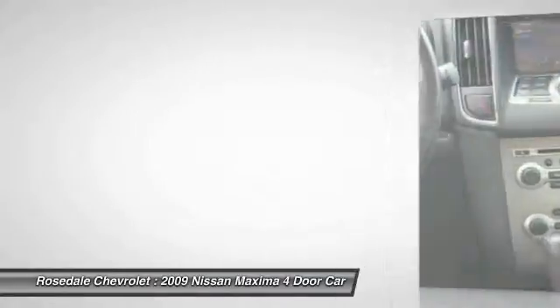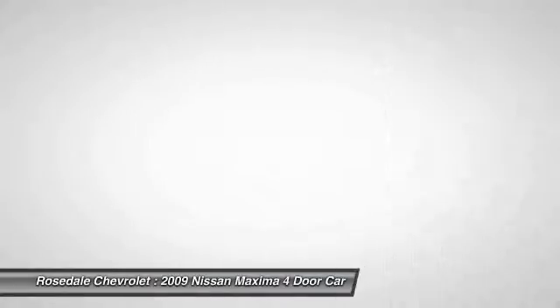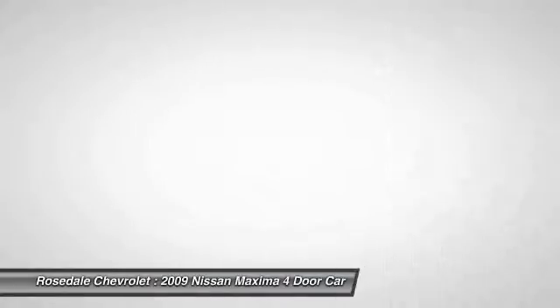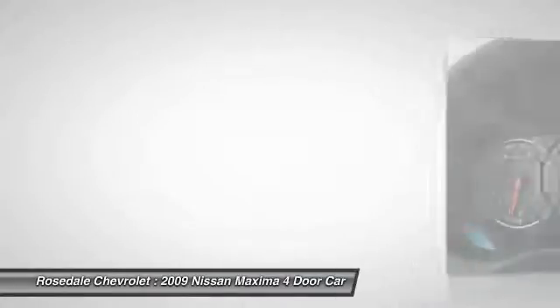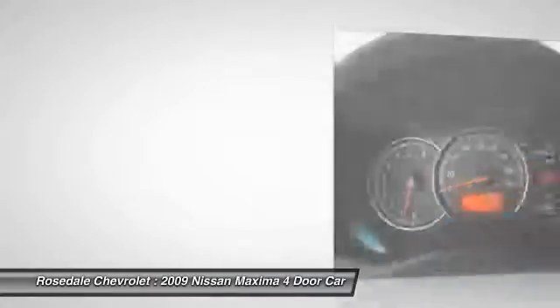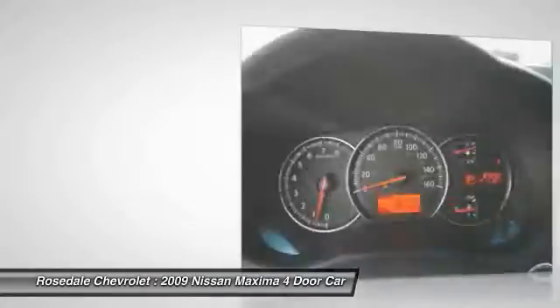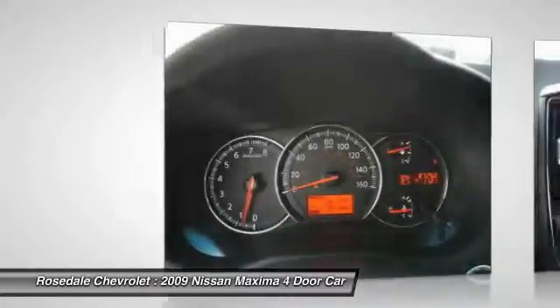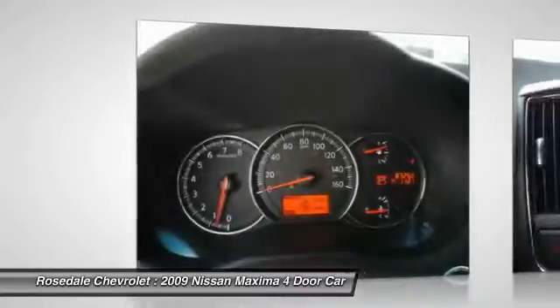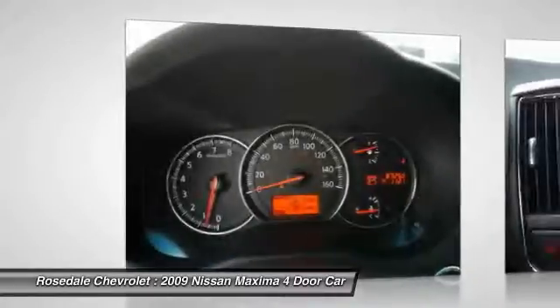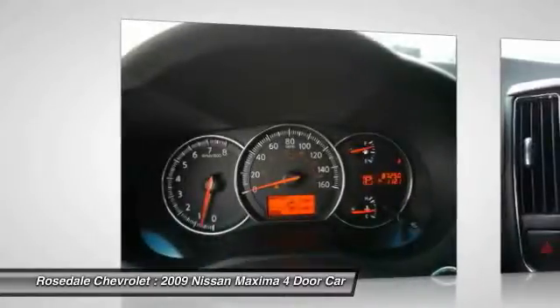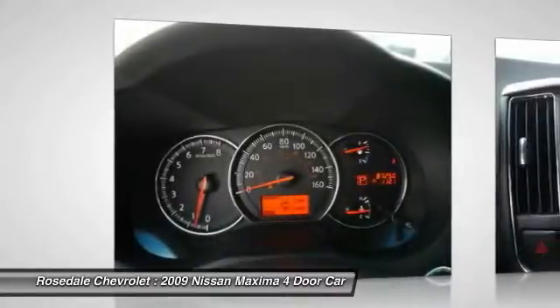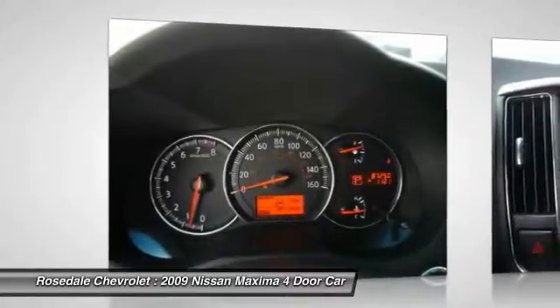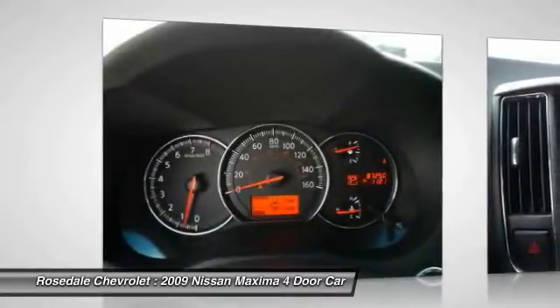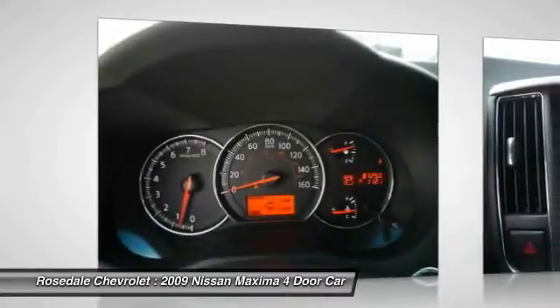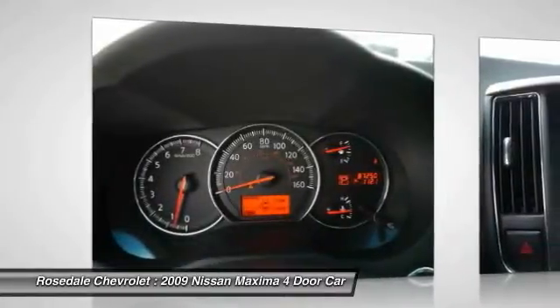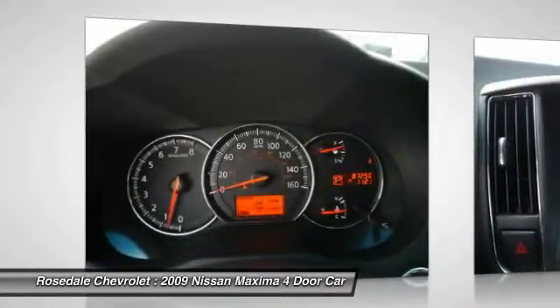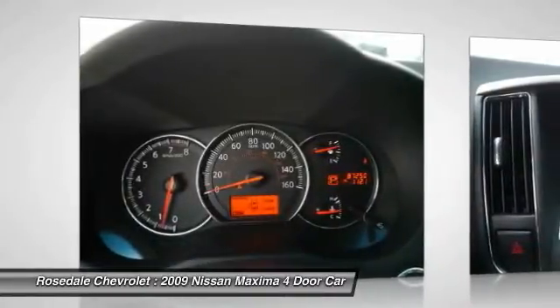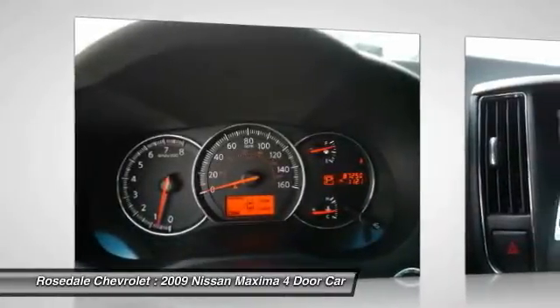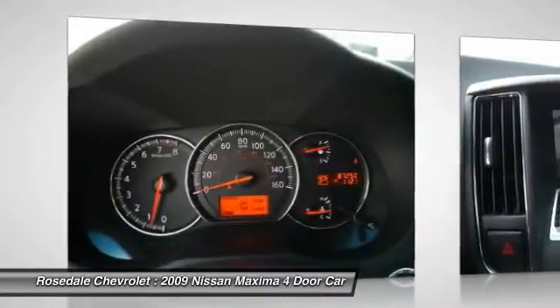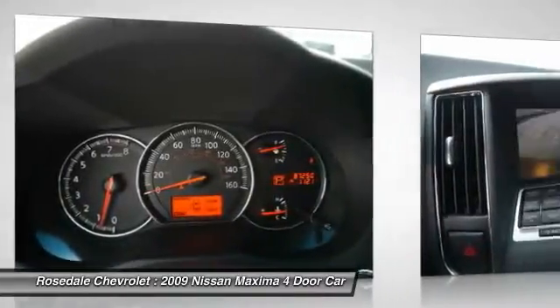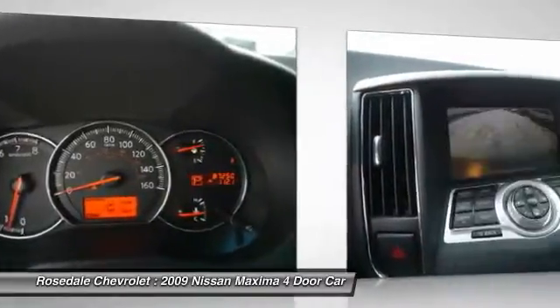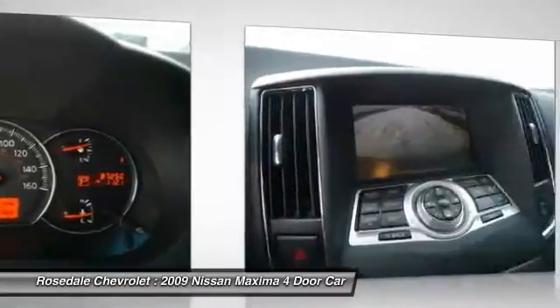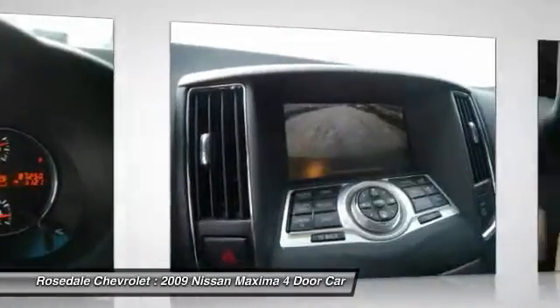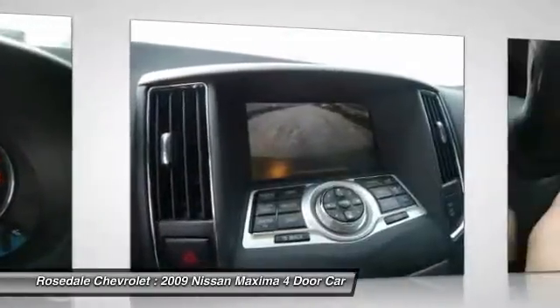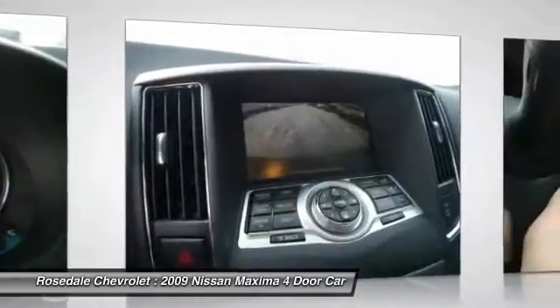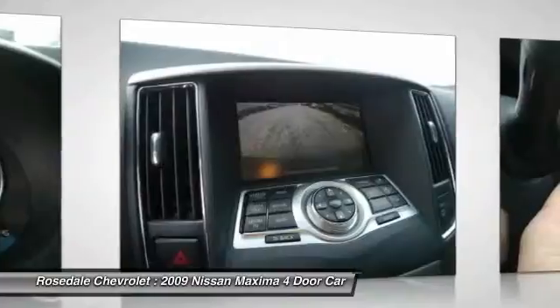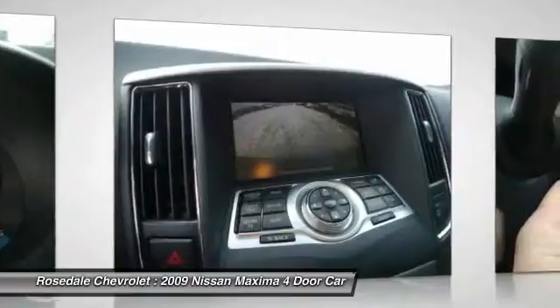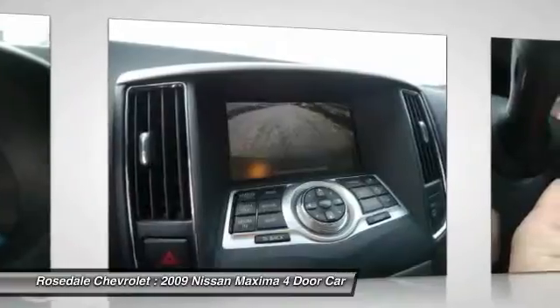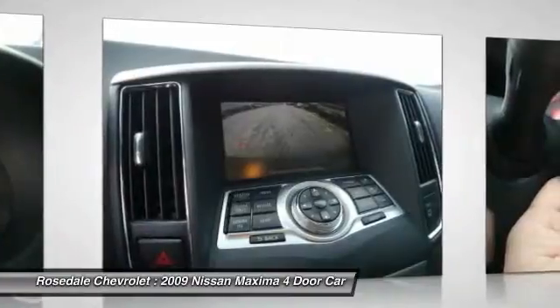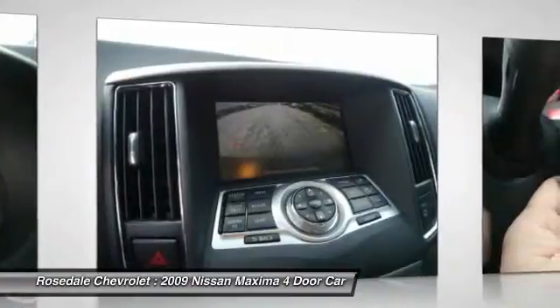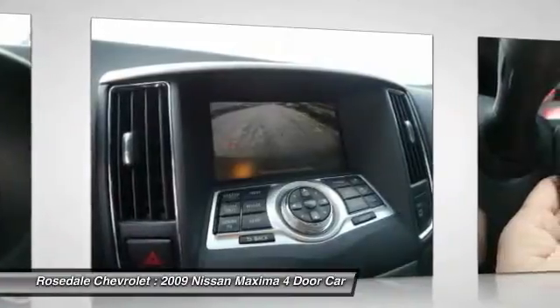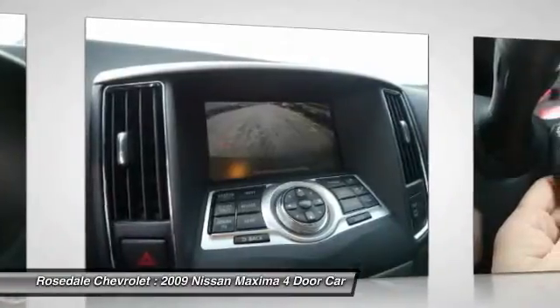Cruise control, rear defrost, automatic climate control, and AM/FM stereo radio.